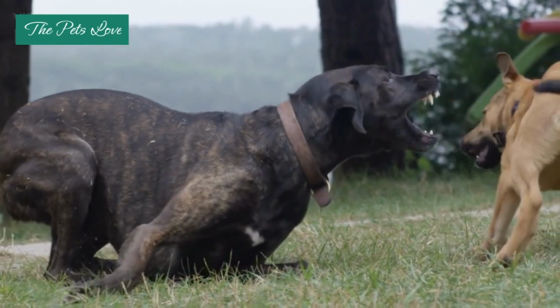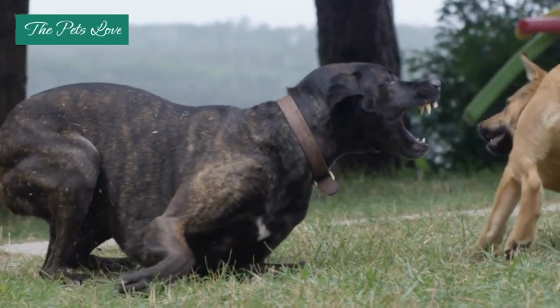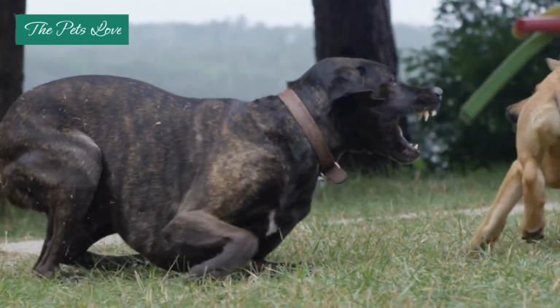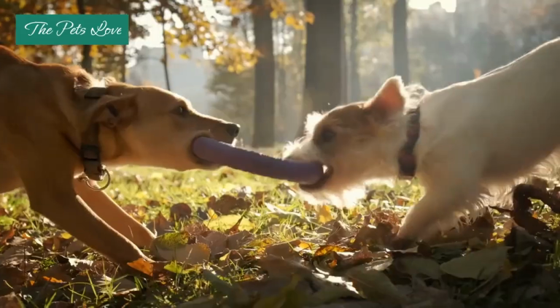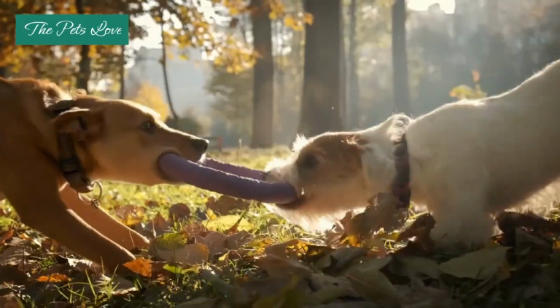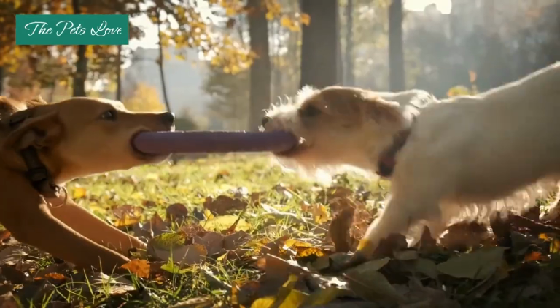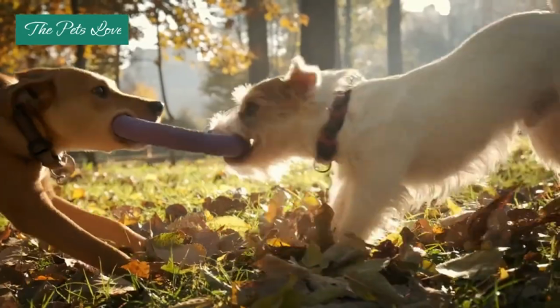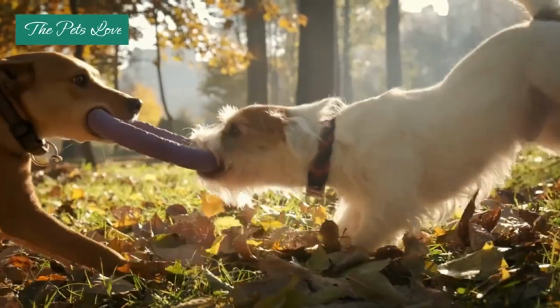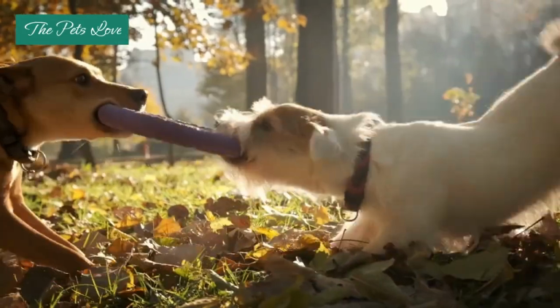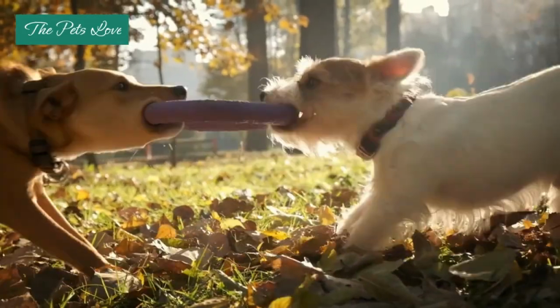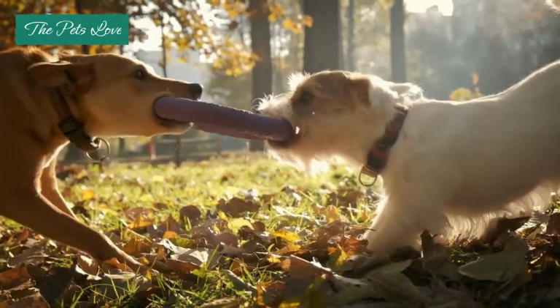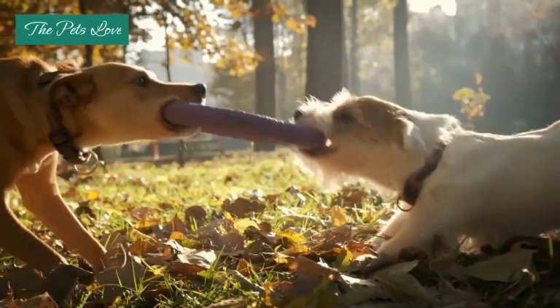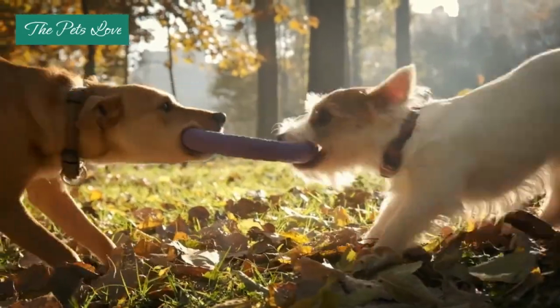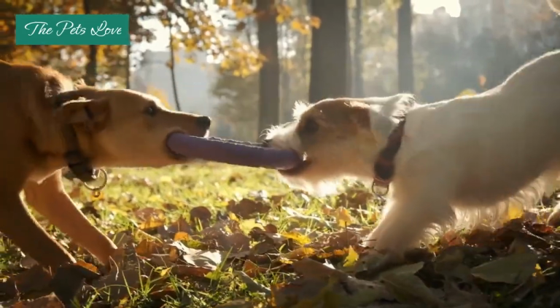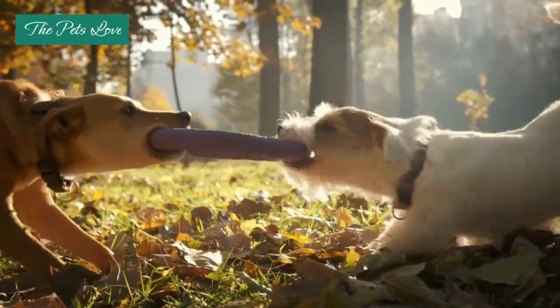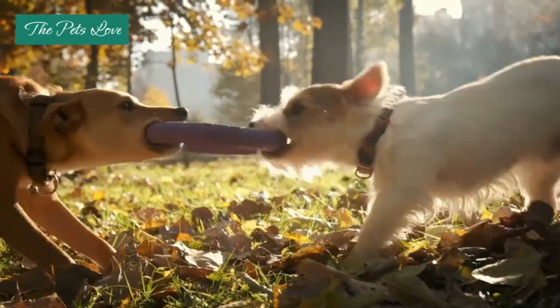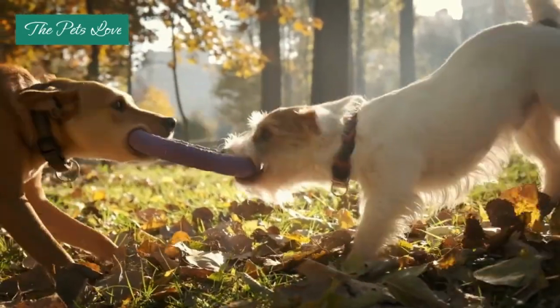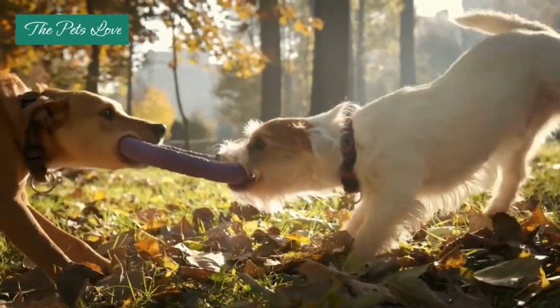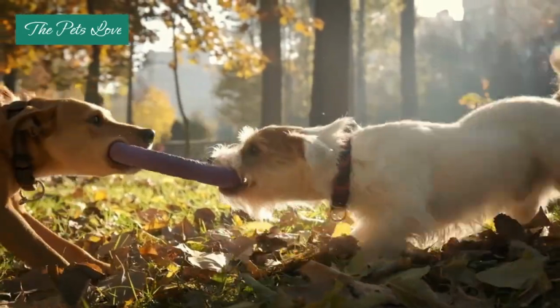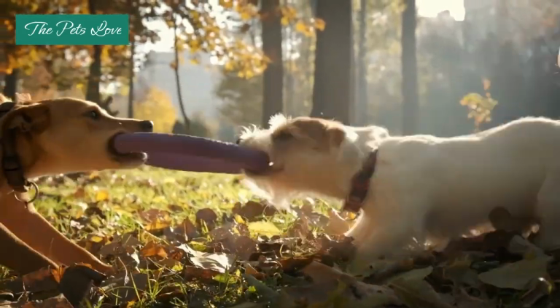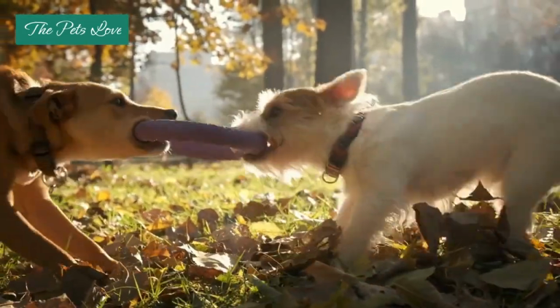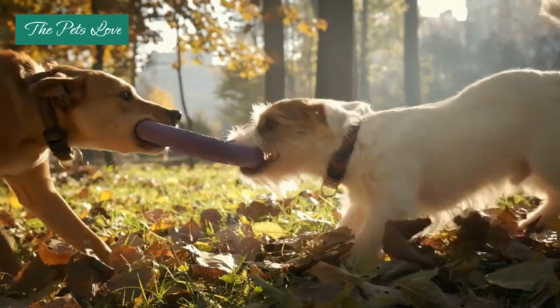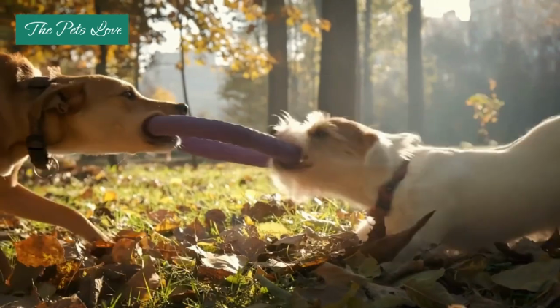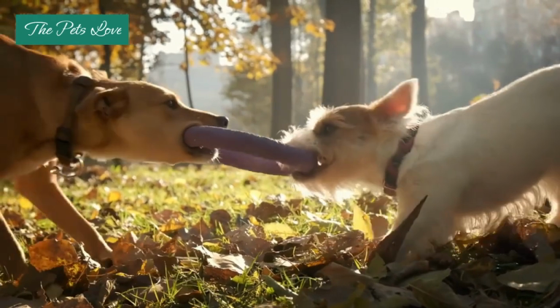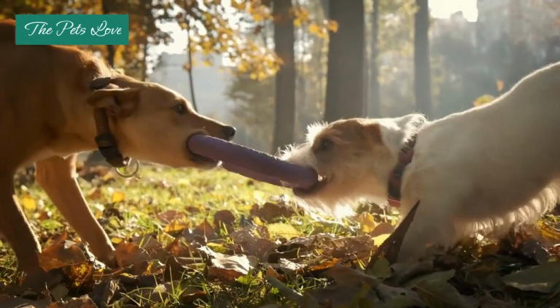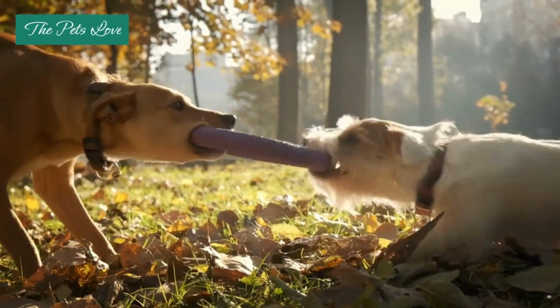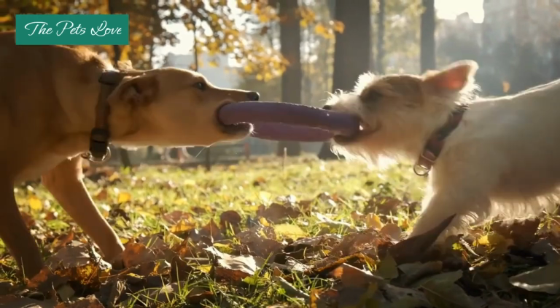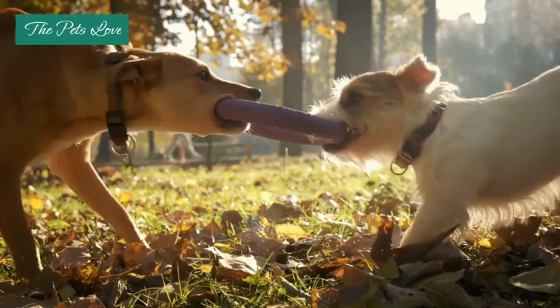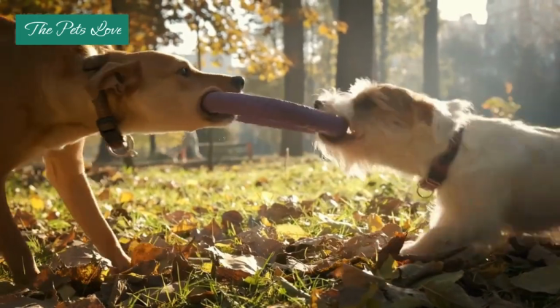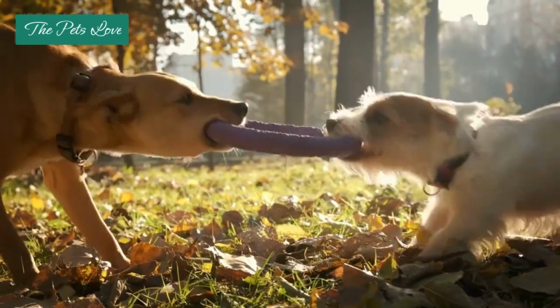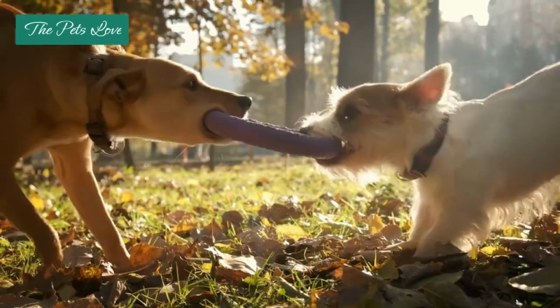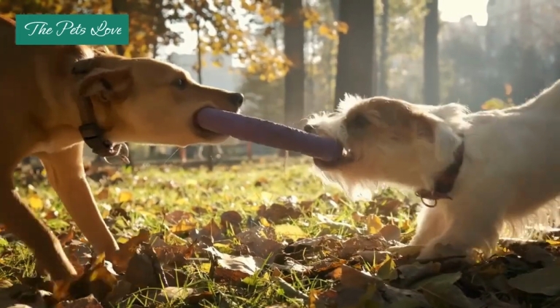It's important to avoid reinforcing your dog's anxious behaviors by offering toys or playtime immediately after they exhibit signs of anxiety. Instead, try to anticipate situations that may cause anxiety and provide distractions beforehand.